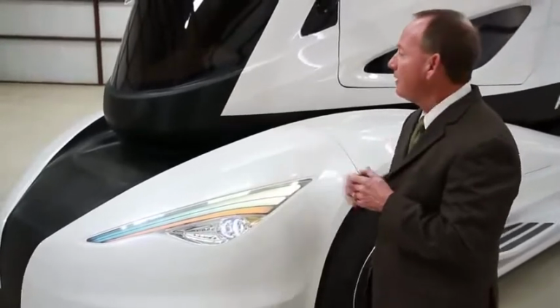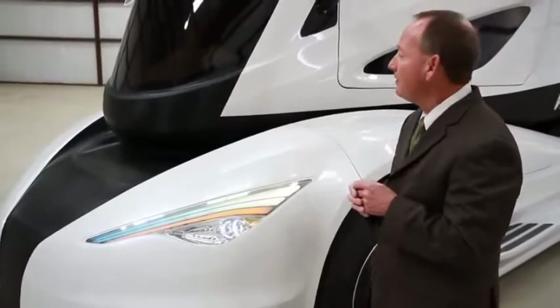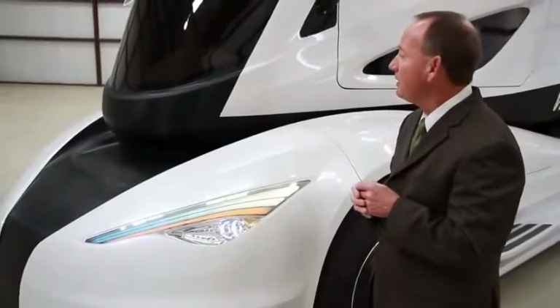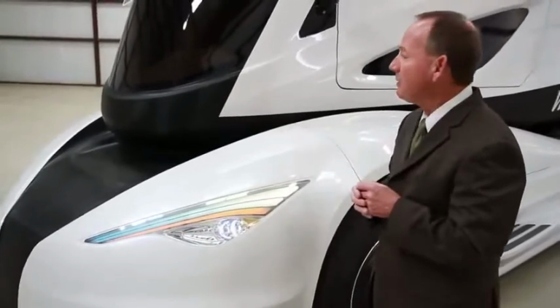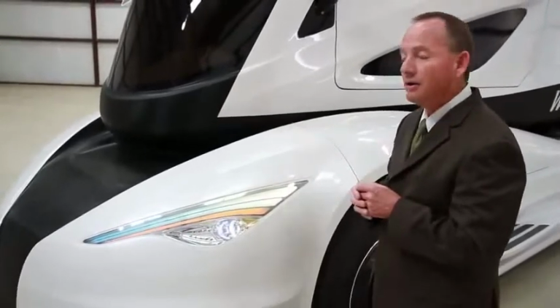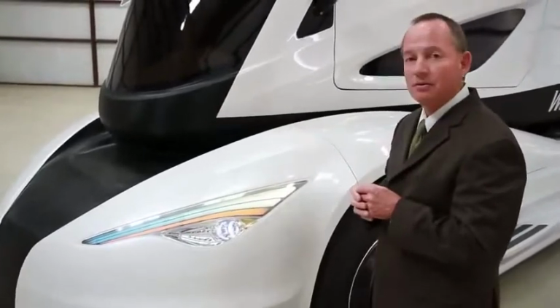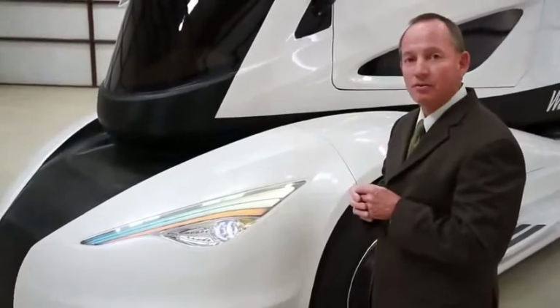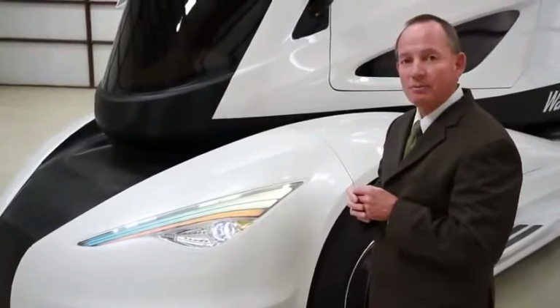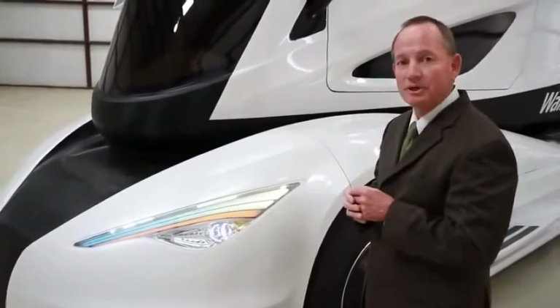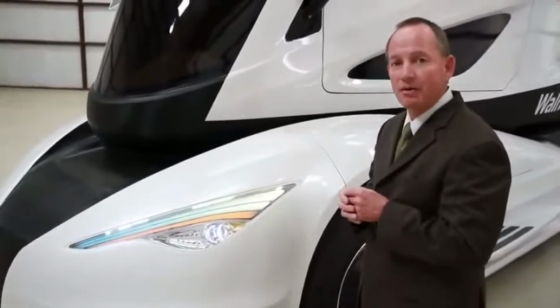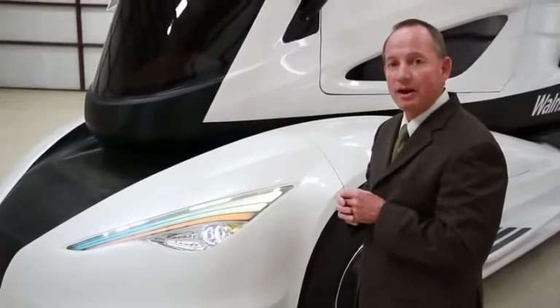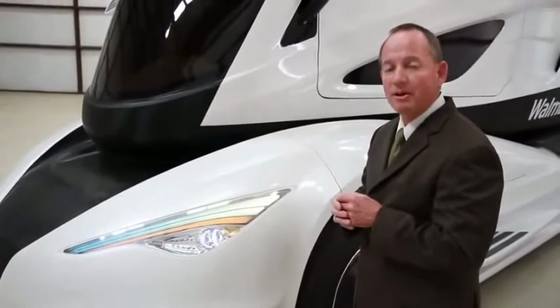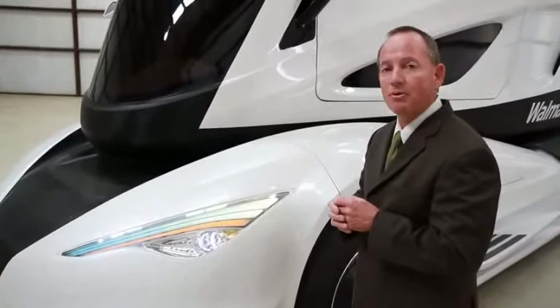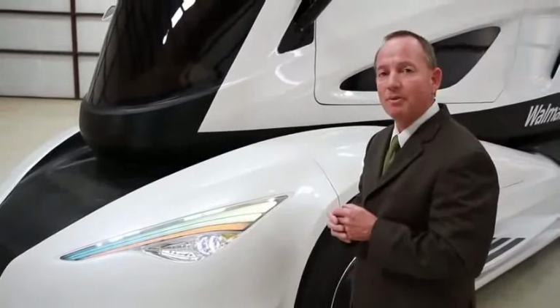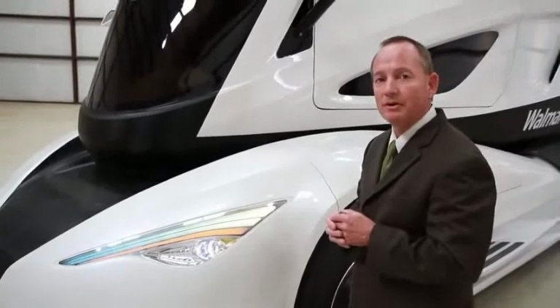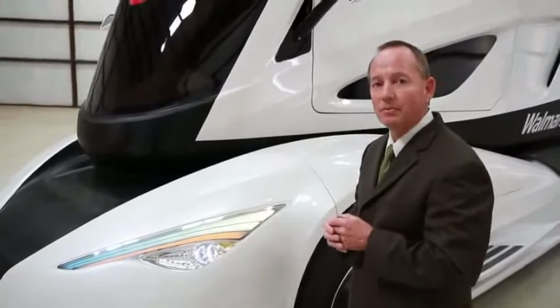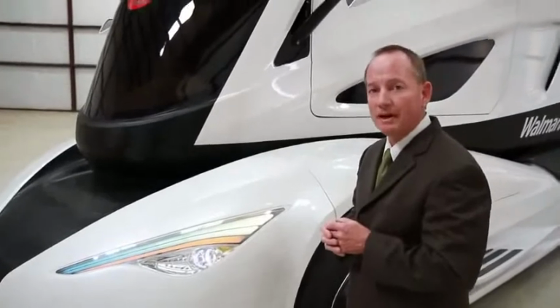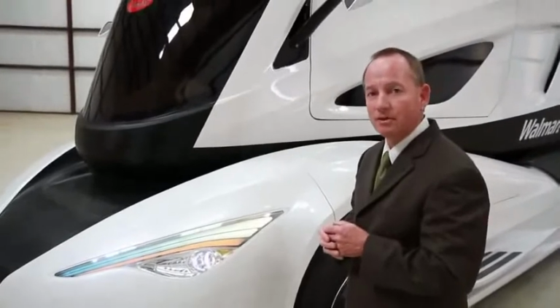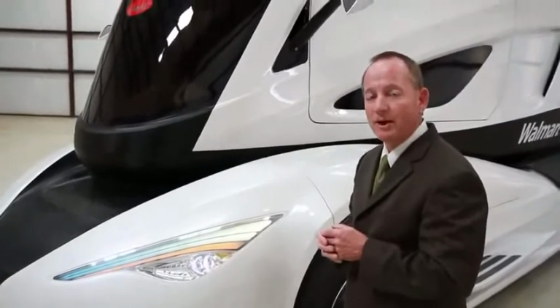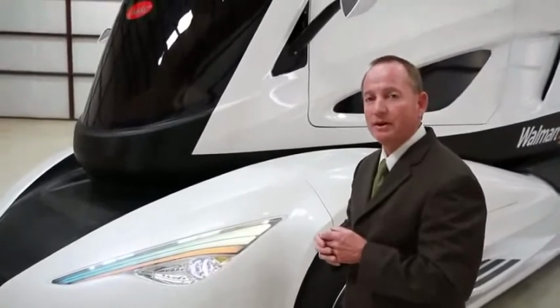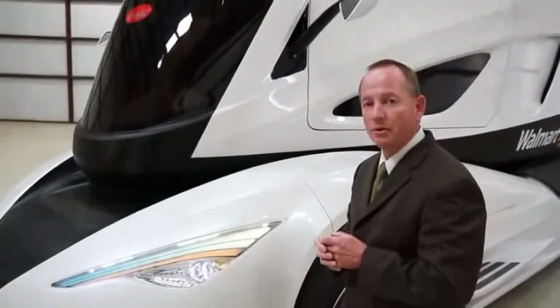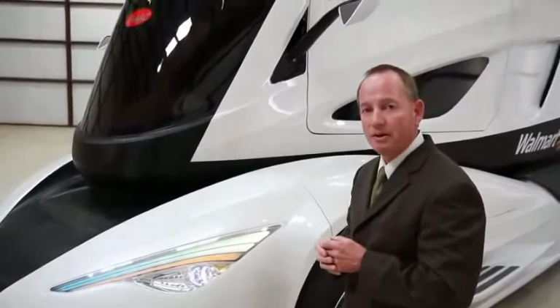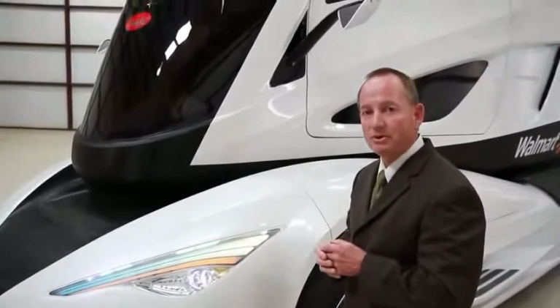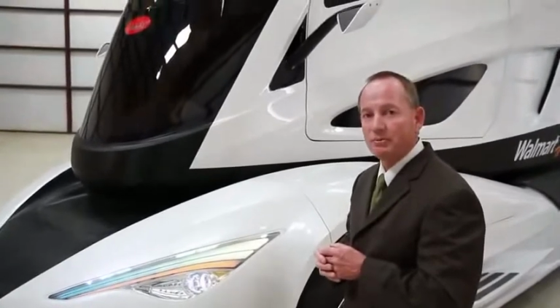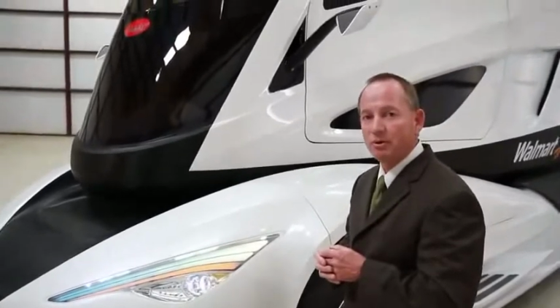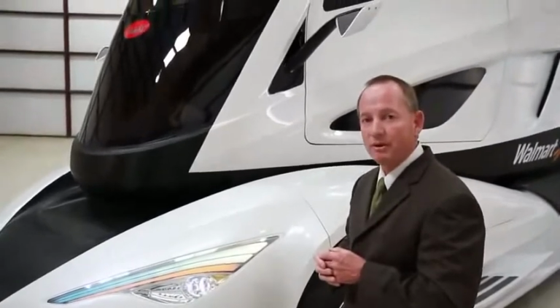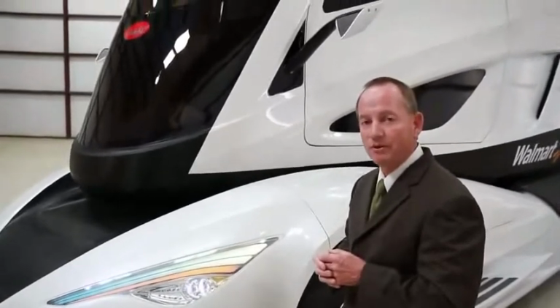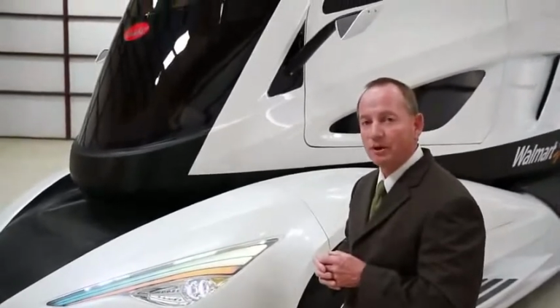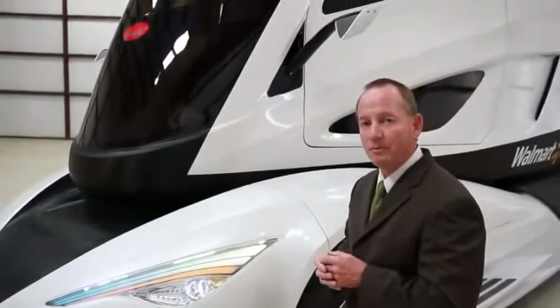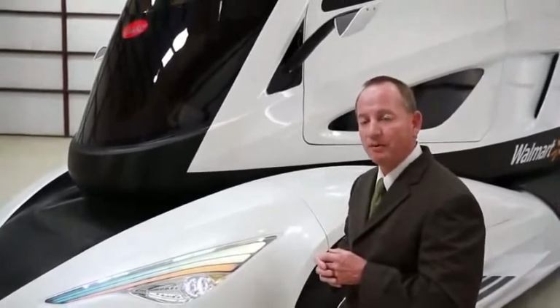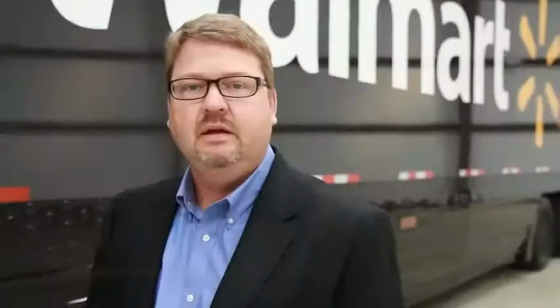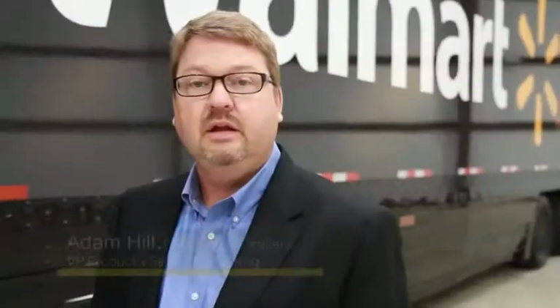If you think about it, a 20% aerodynamic improvement relates directly to a 10% improvement in fuel economy.